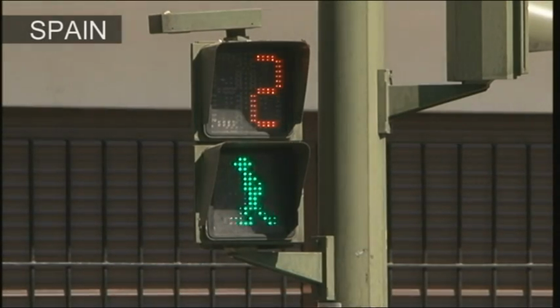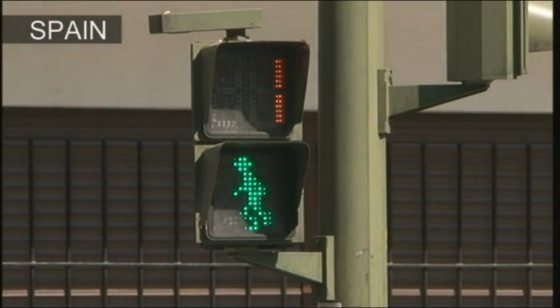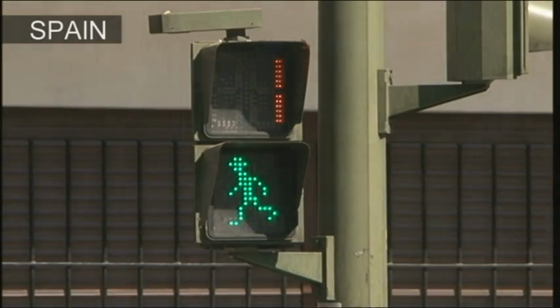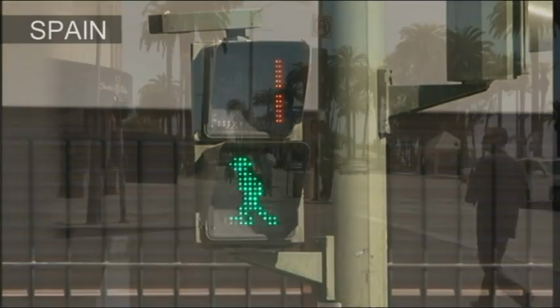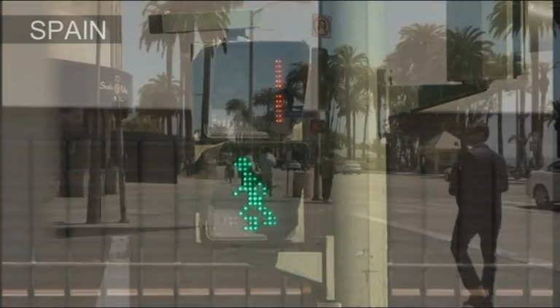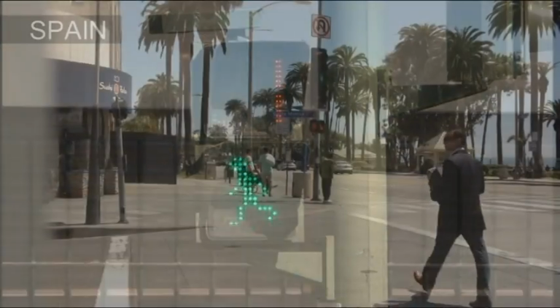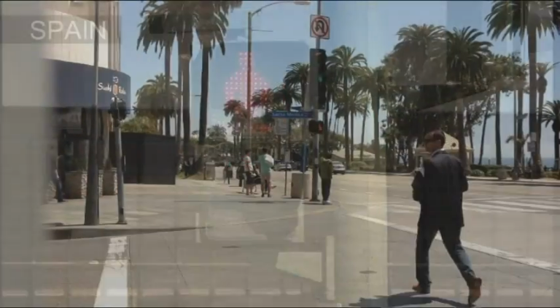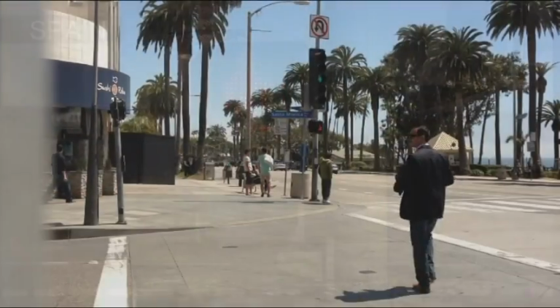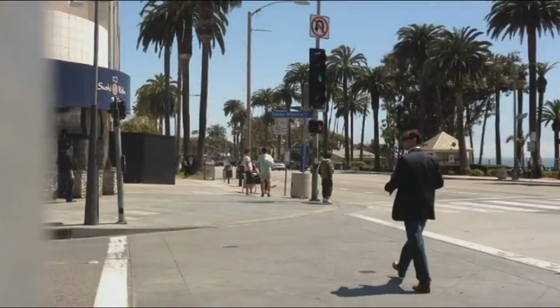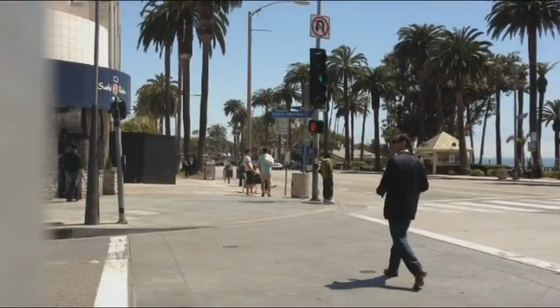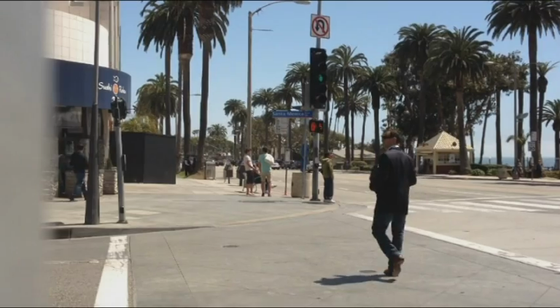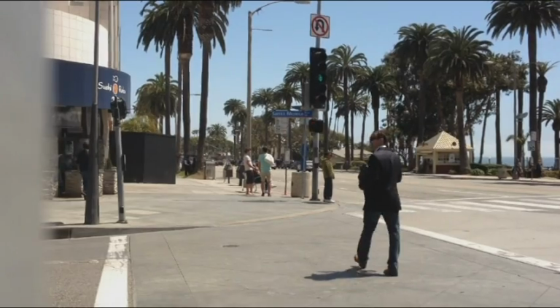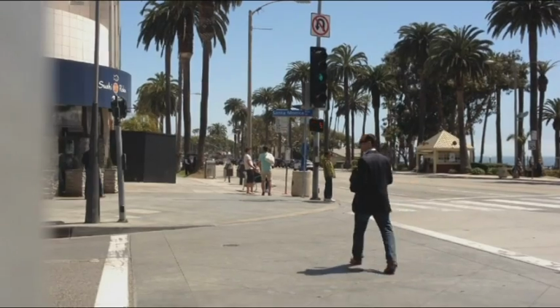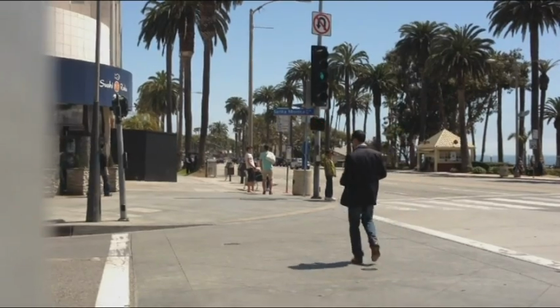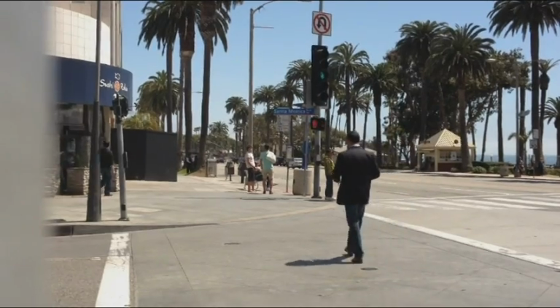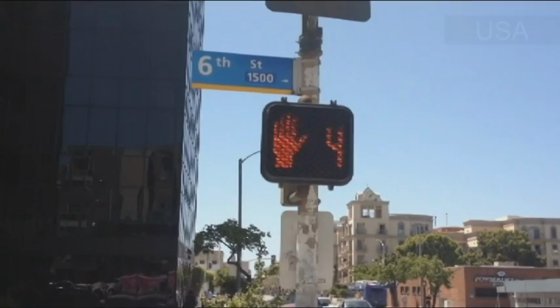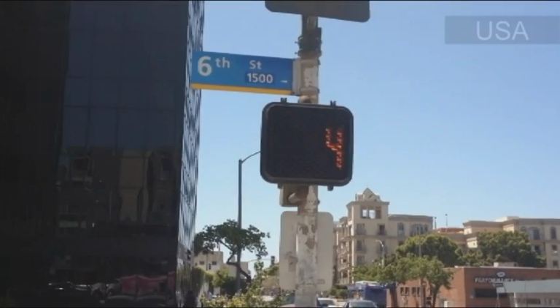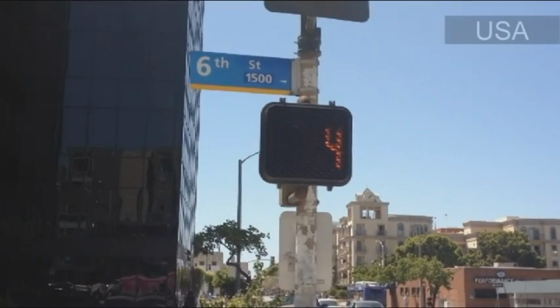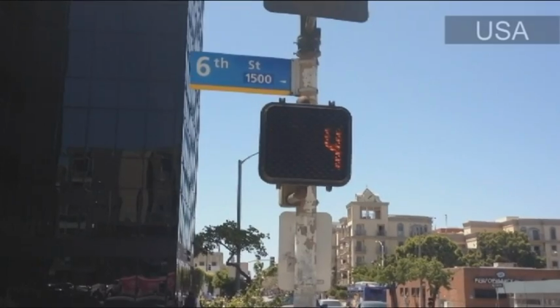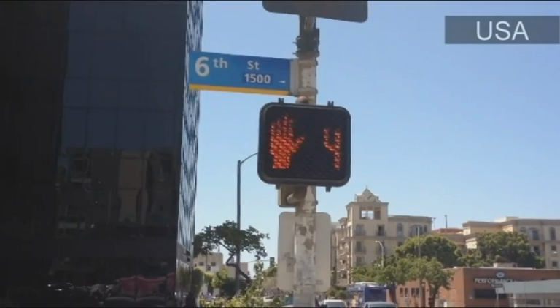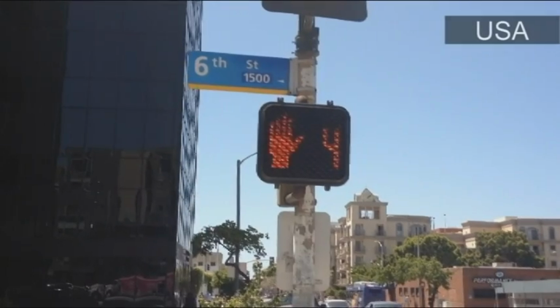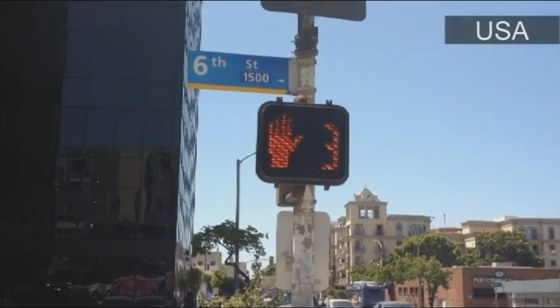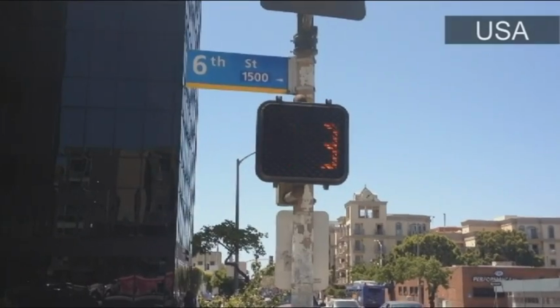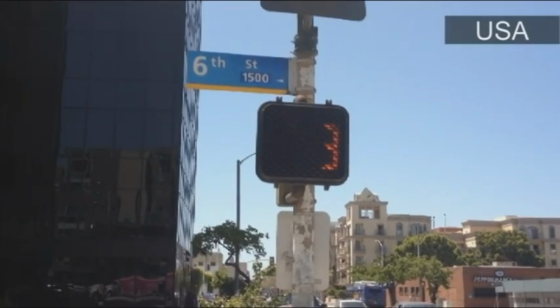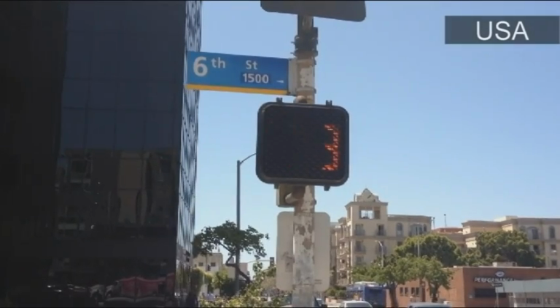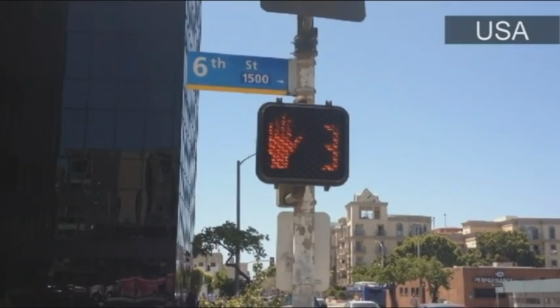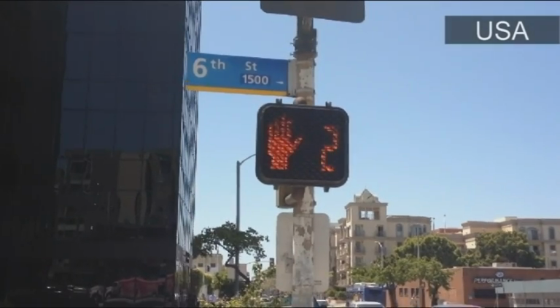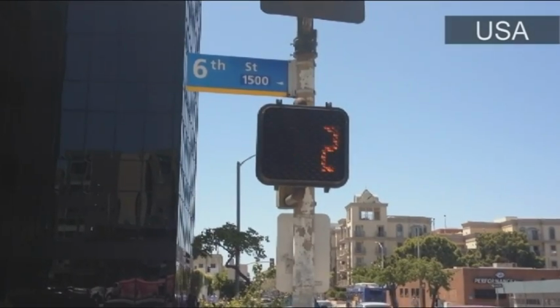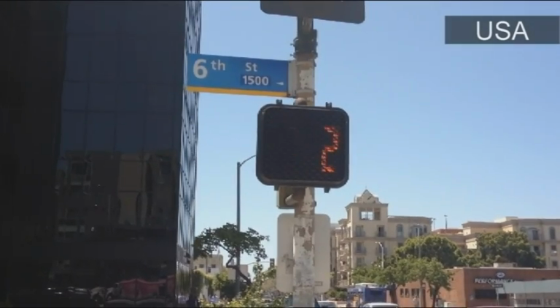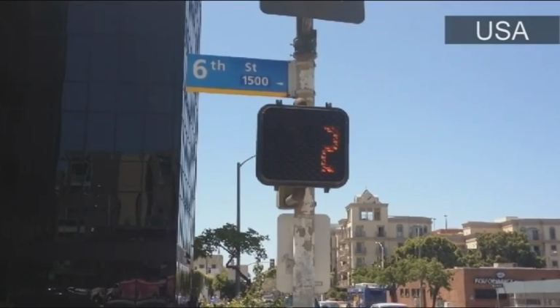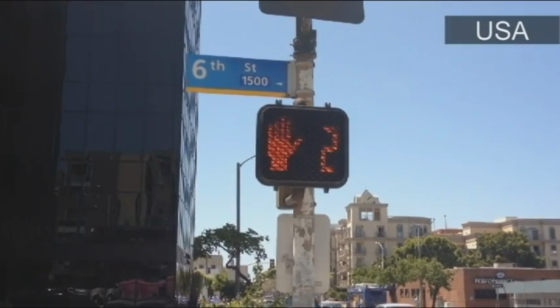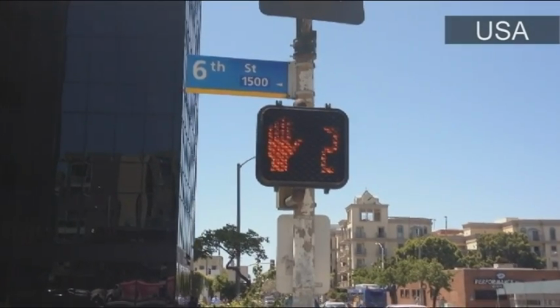Because of the invaluable information they provide to pedestrians, countdown indicators are now becoming the preferred design option around the developed world. Six, five, four, three, two, one.